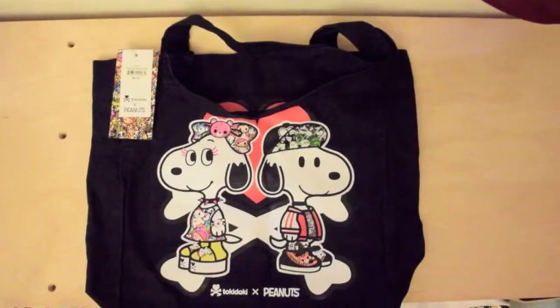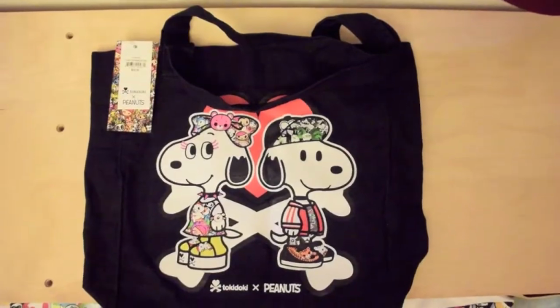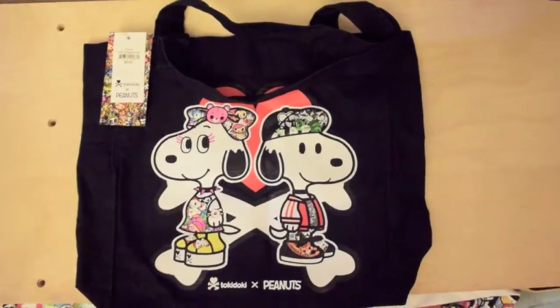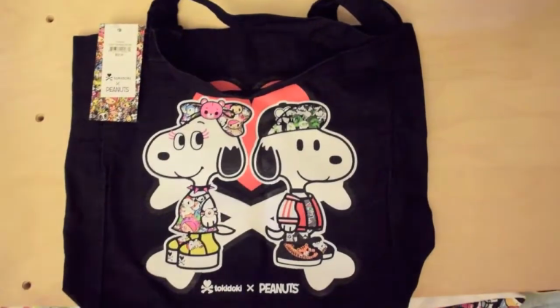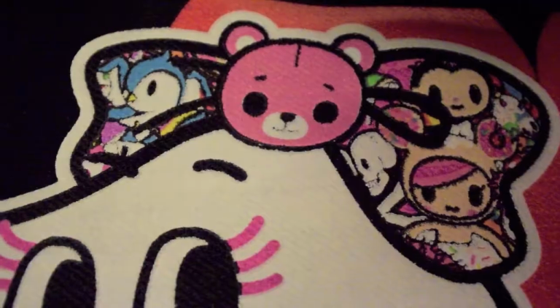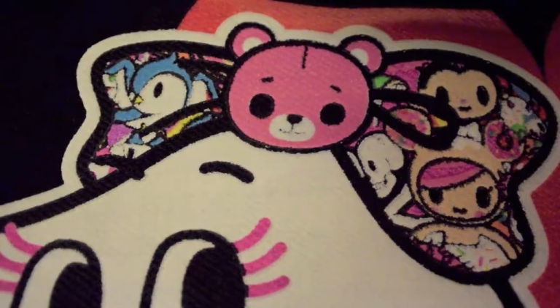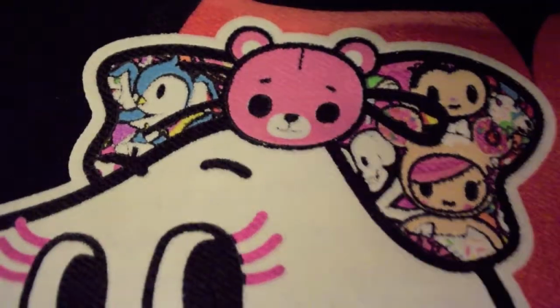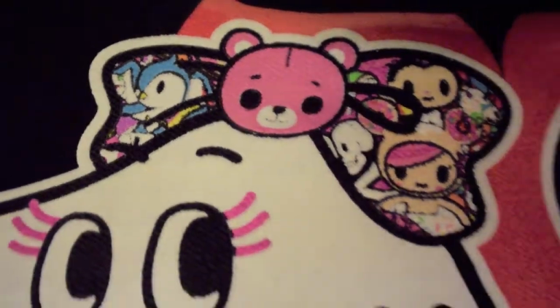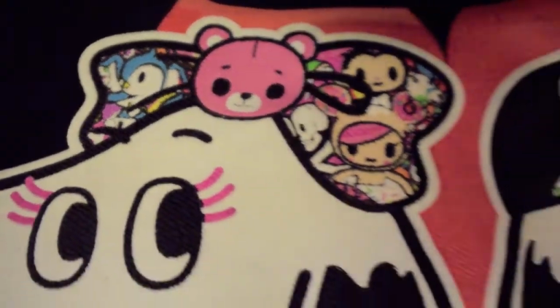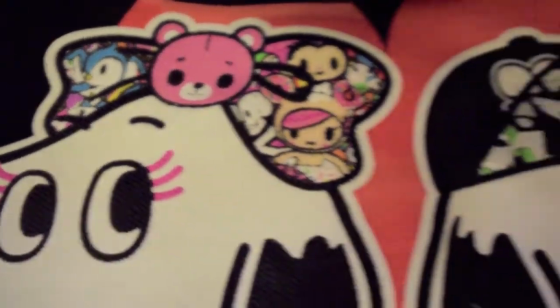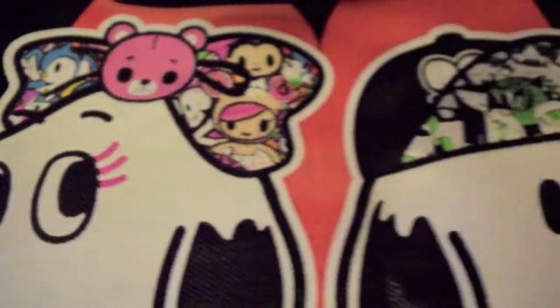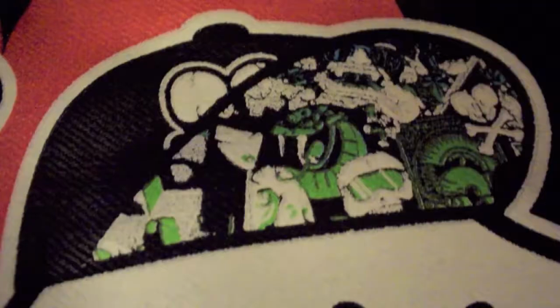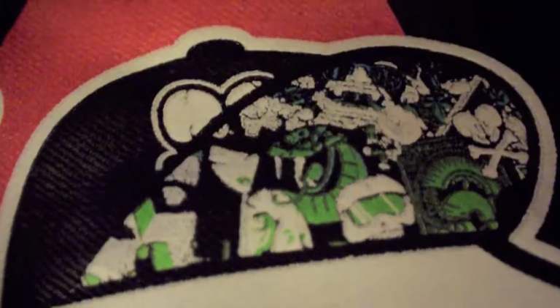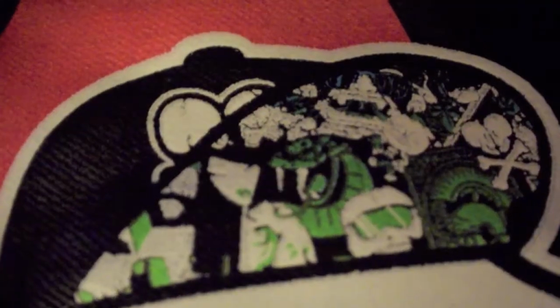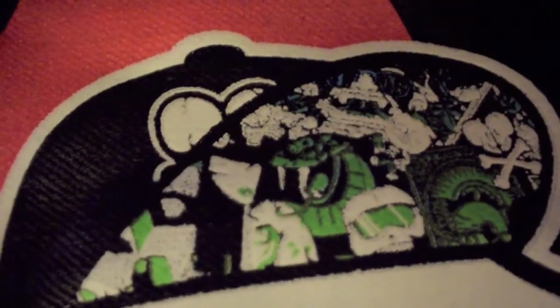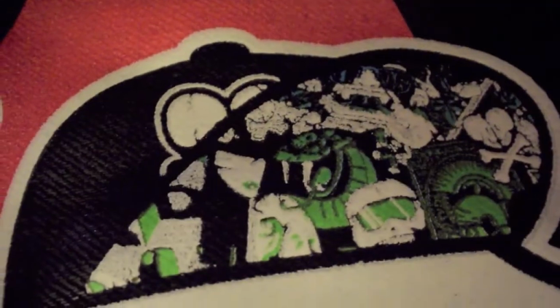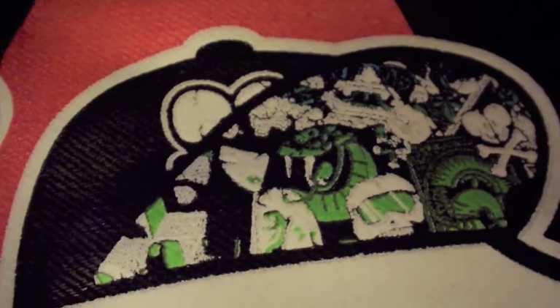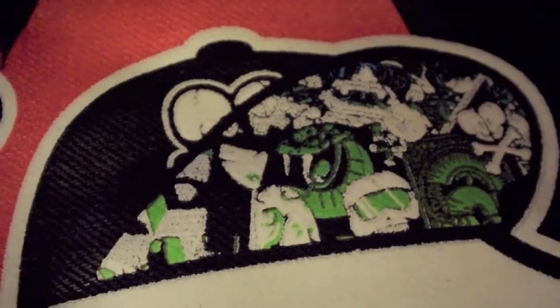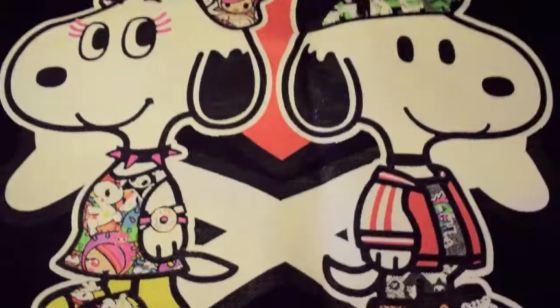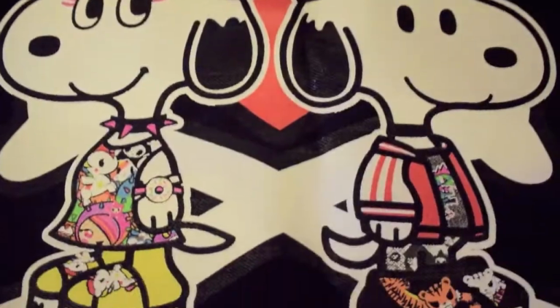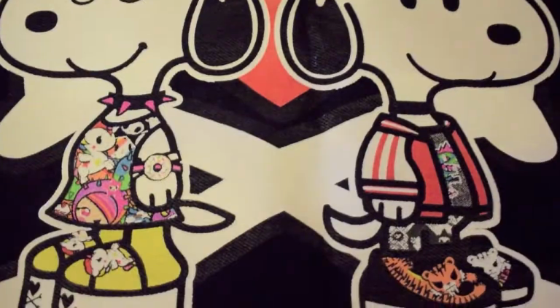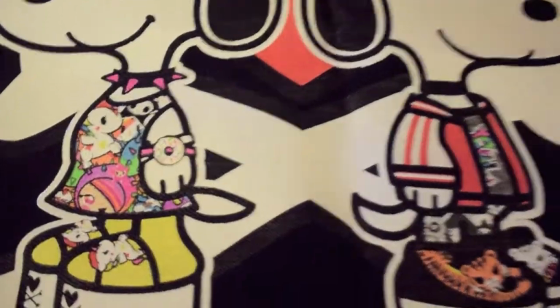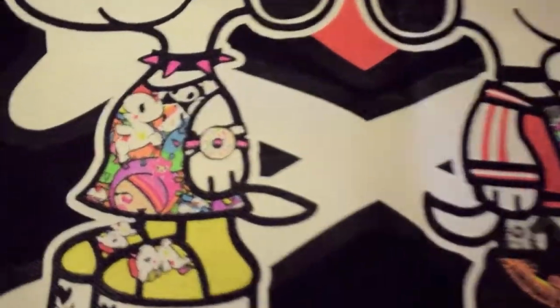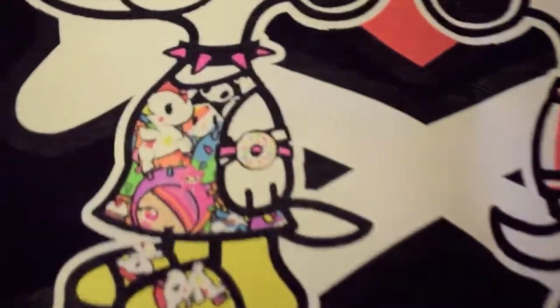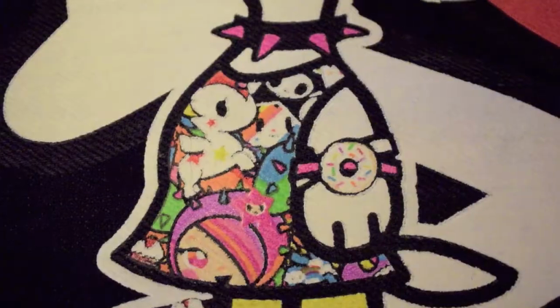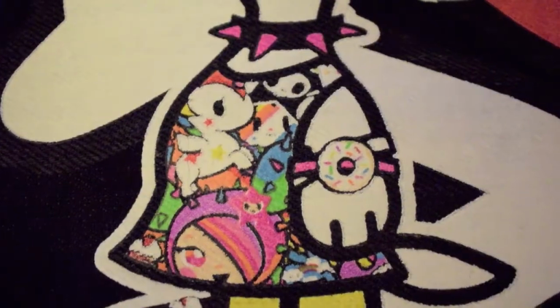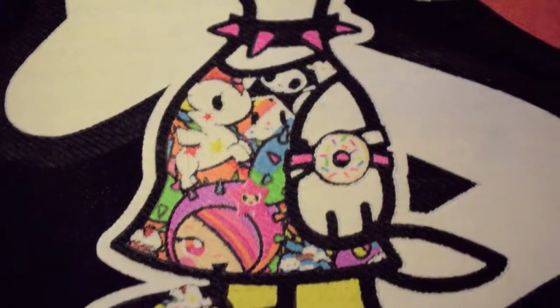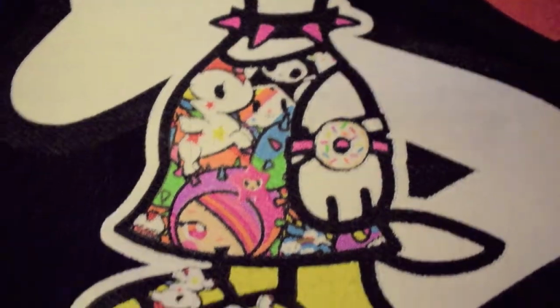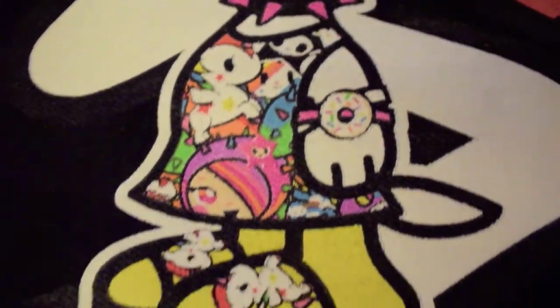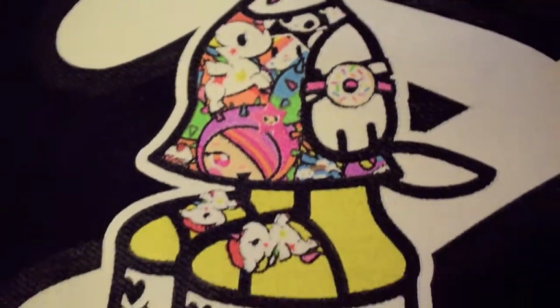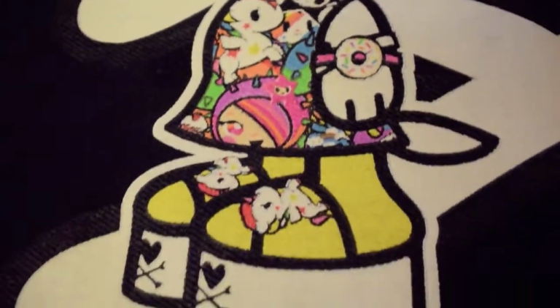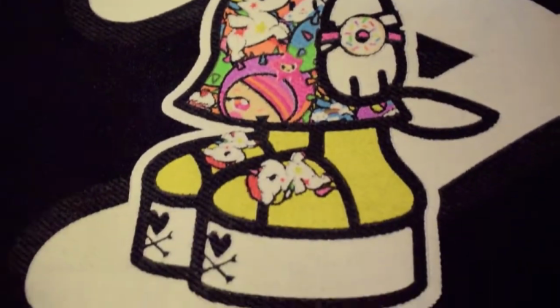There was another Comic Con exclusive — the Snoopy and Belle tote. It came on a dark colored canvas.